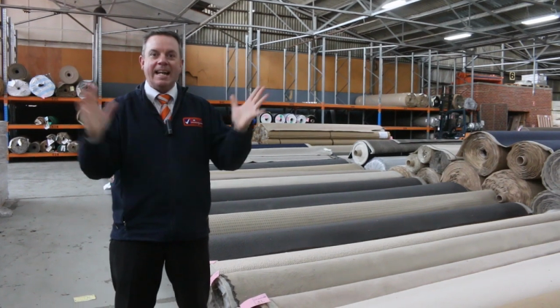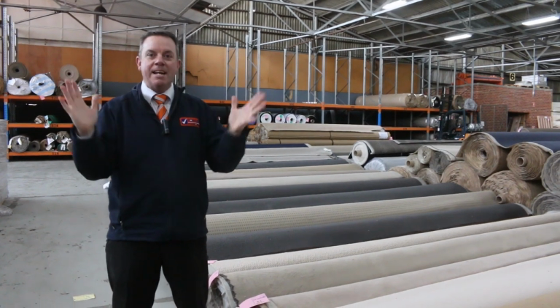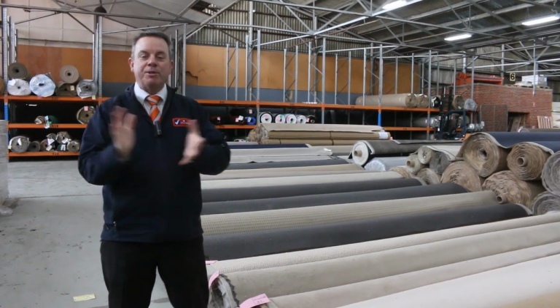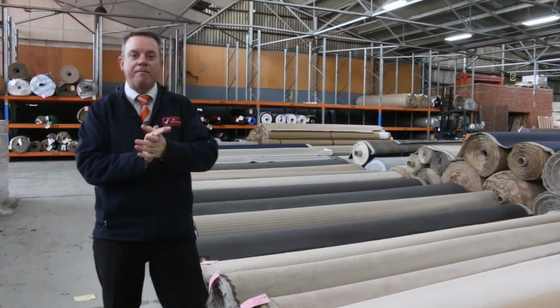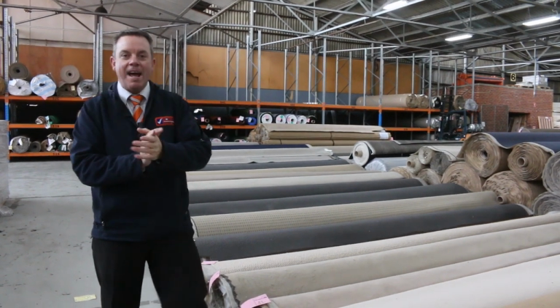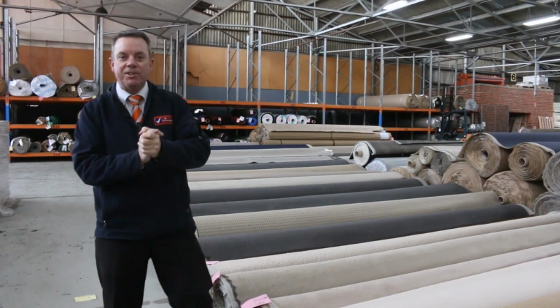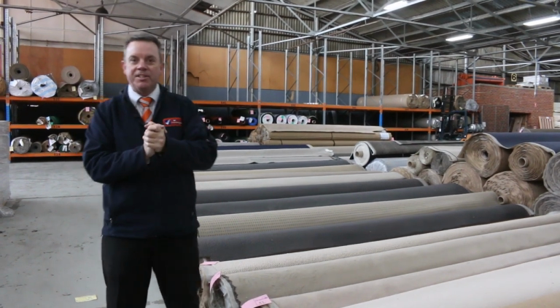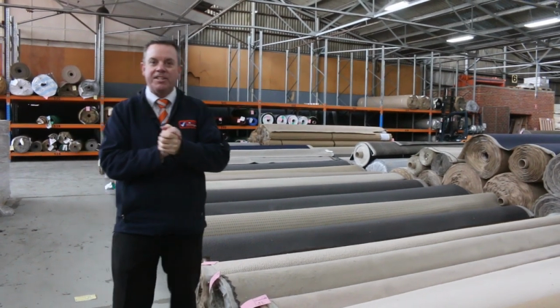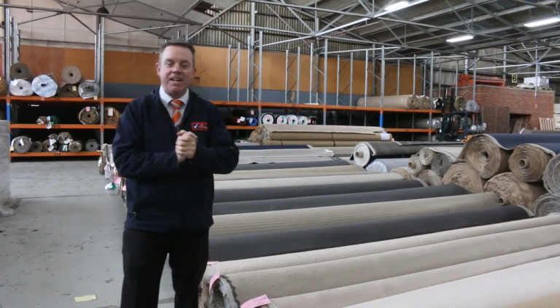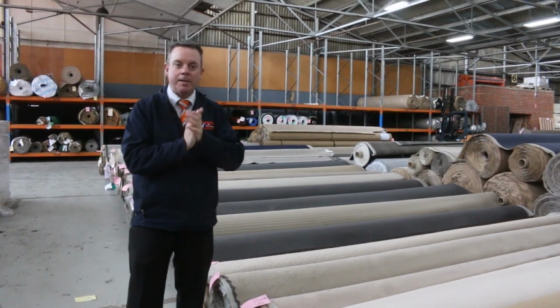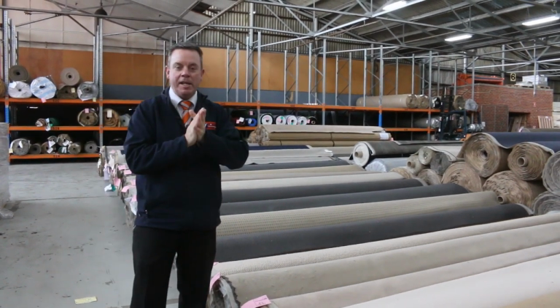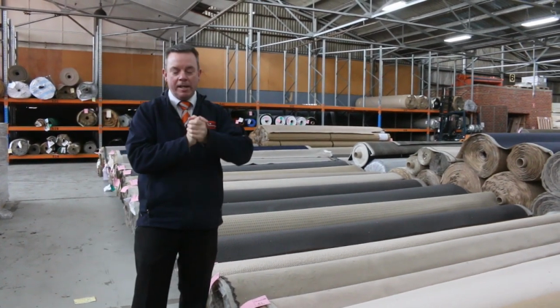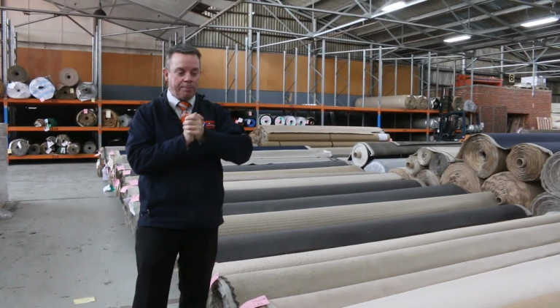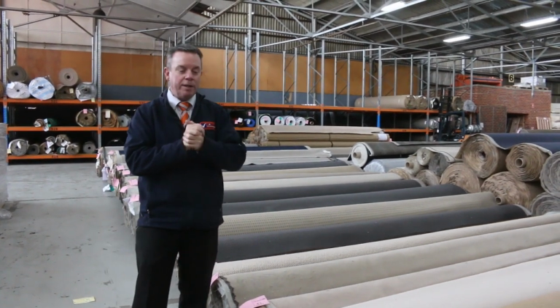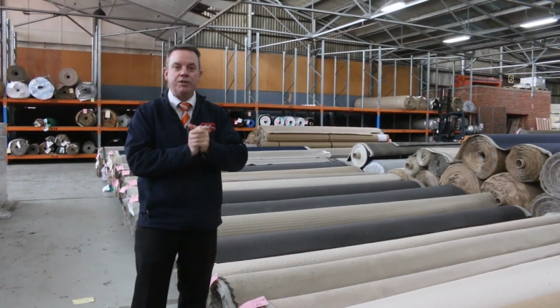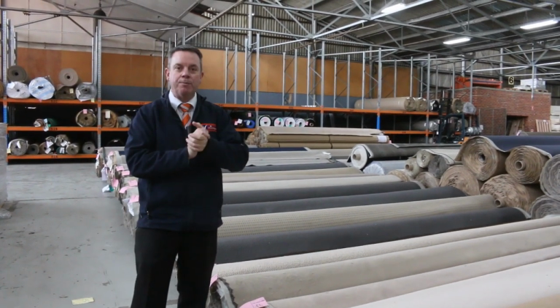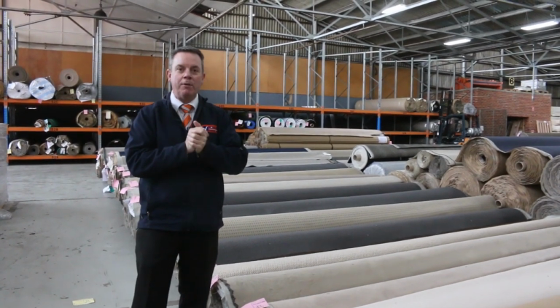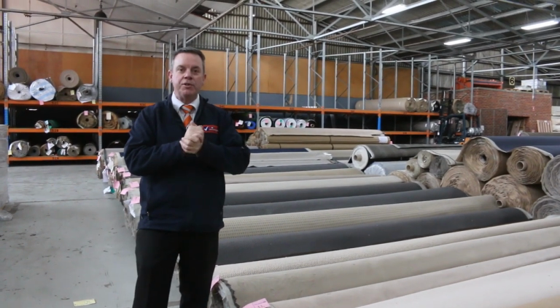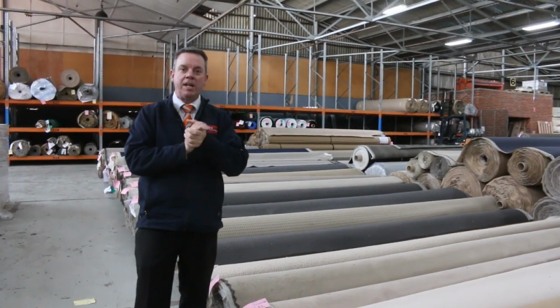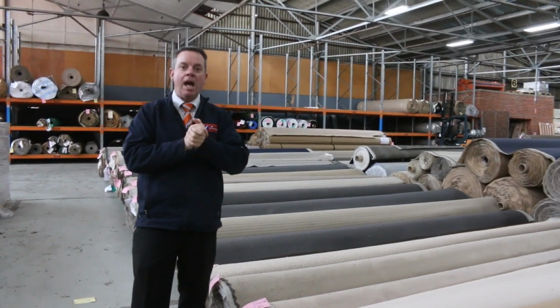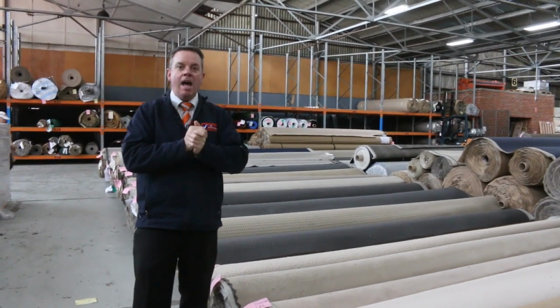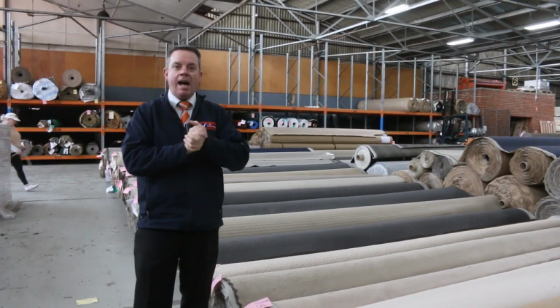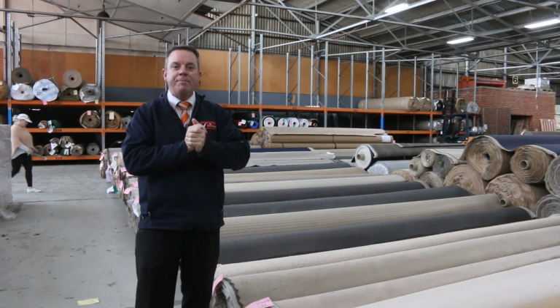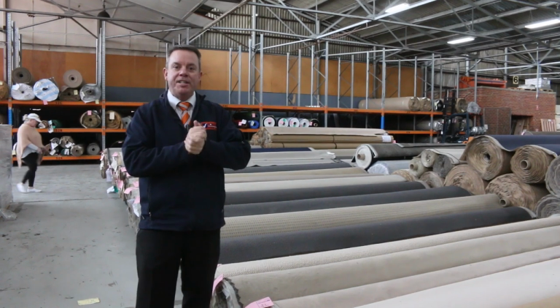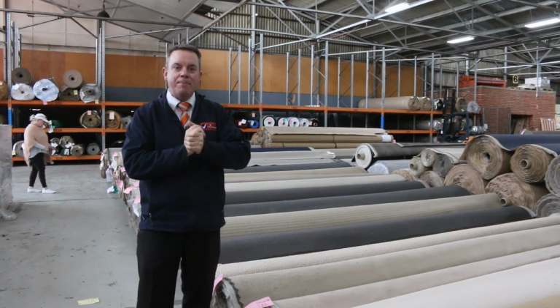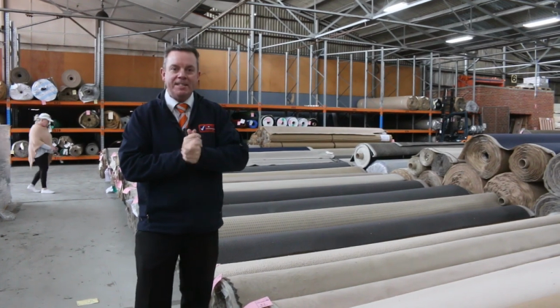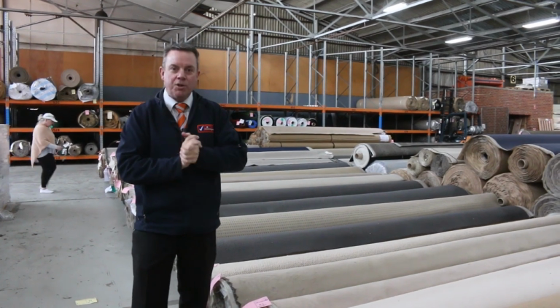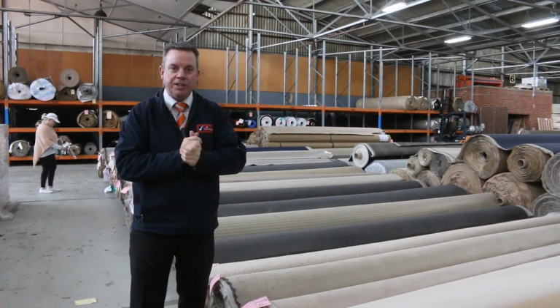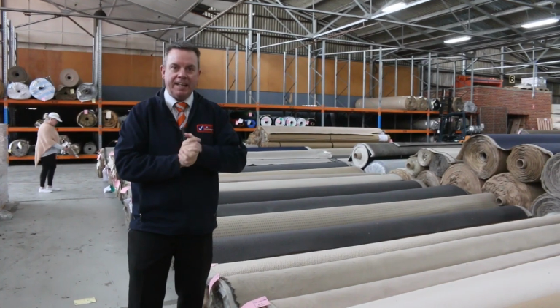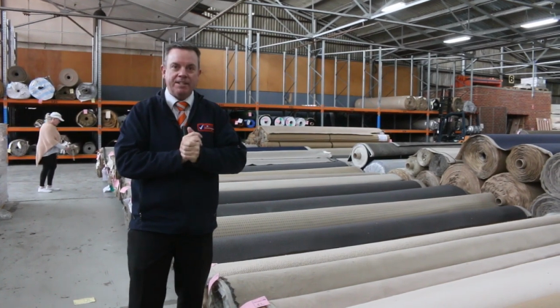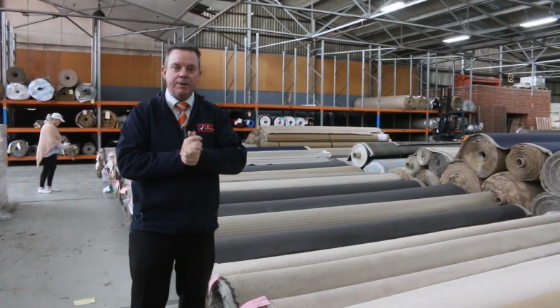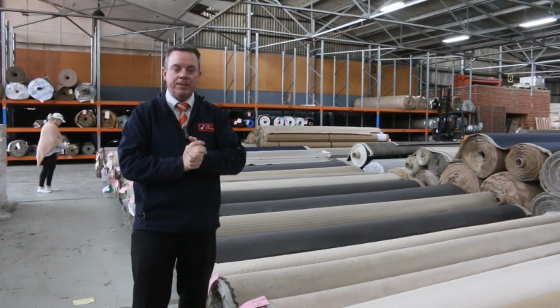G'day, I'm John from Vowles Auctions and Sales. I'm here to preview tomorrow's absentee bidders auction.